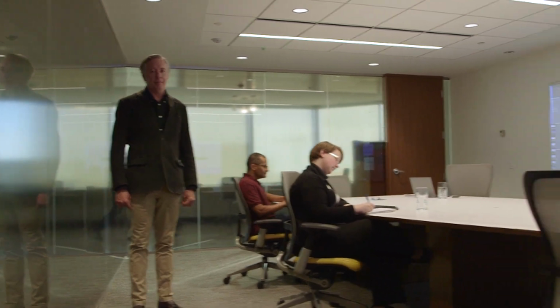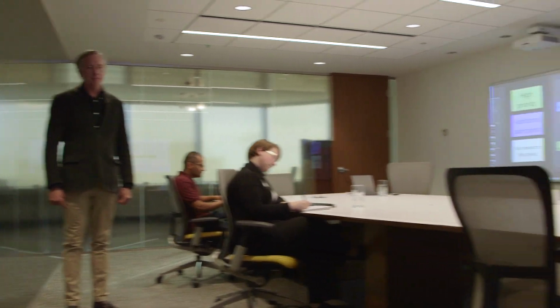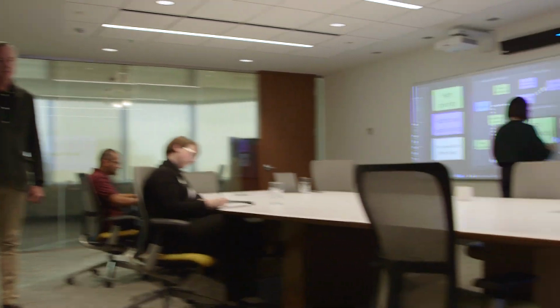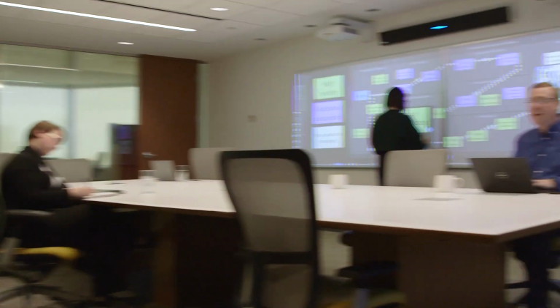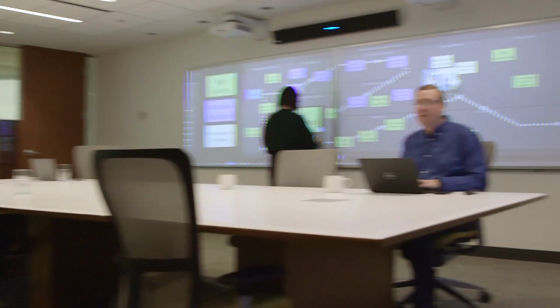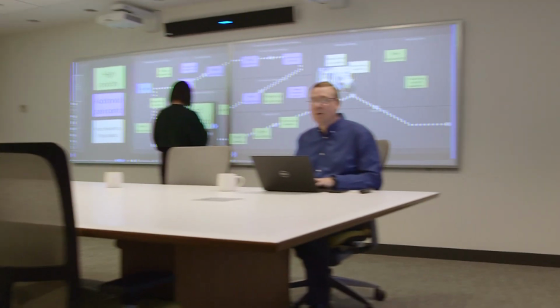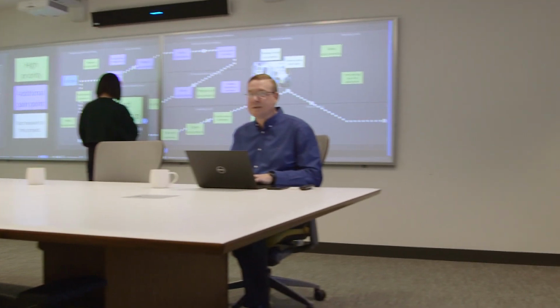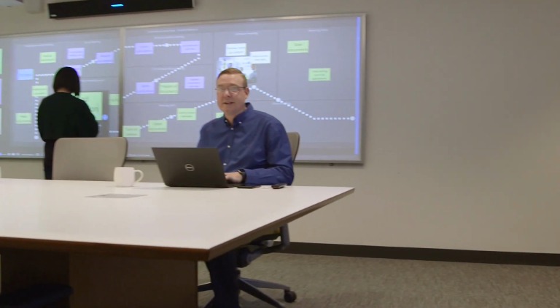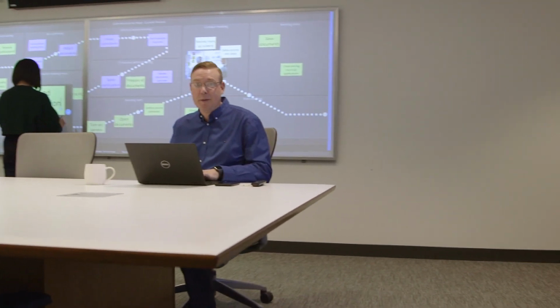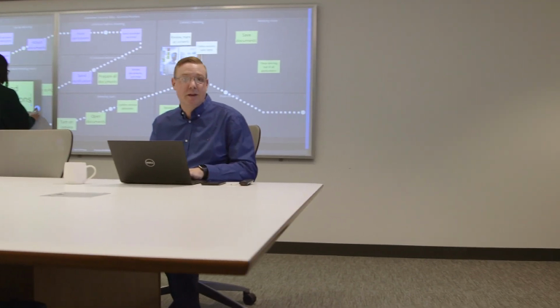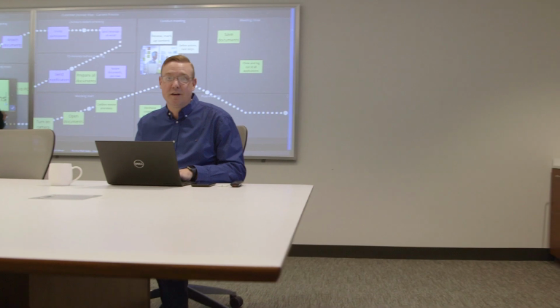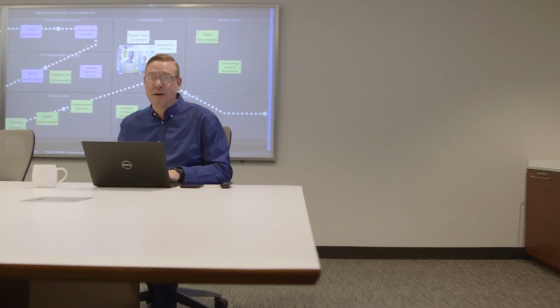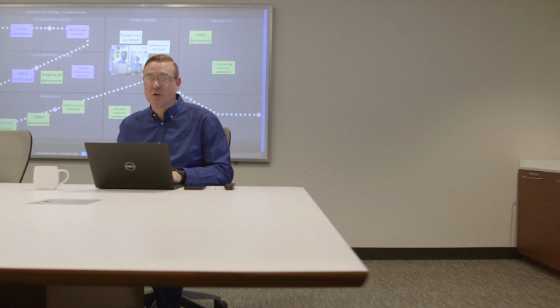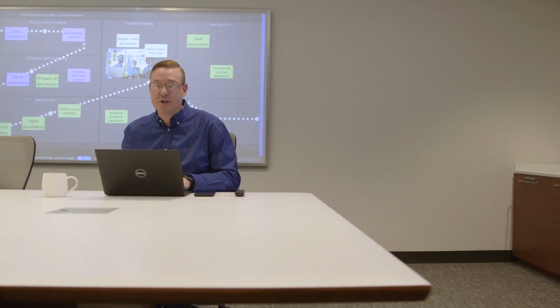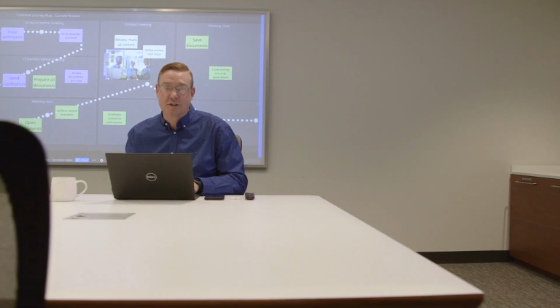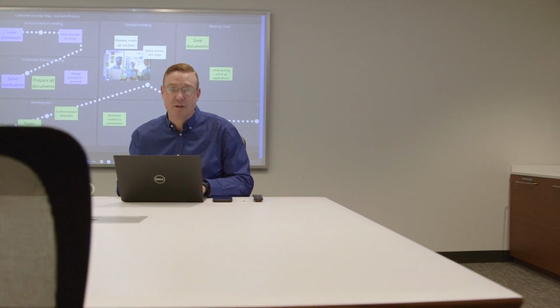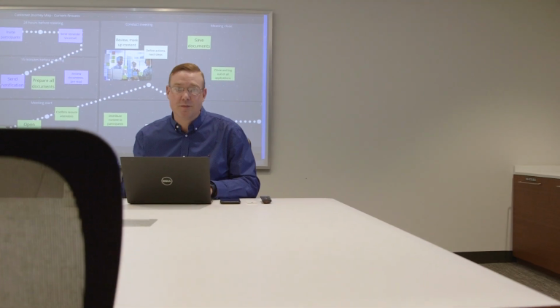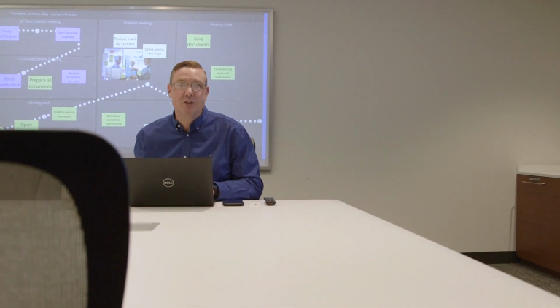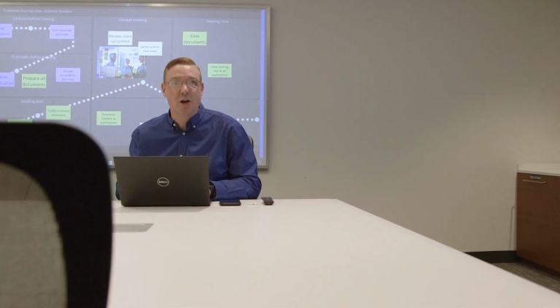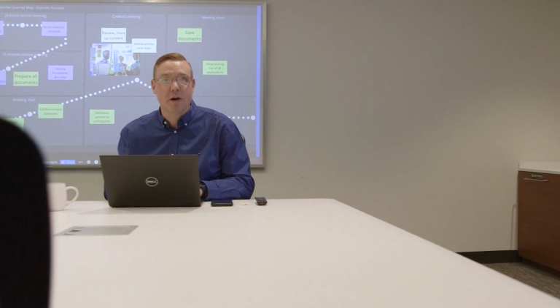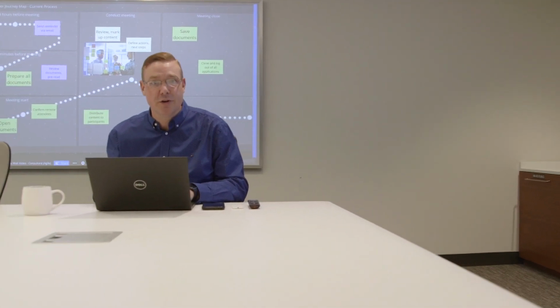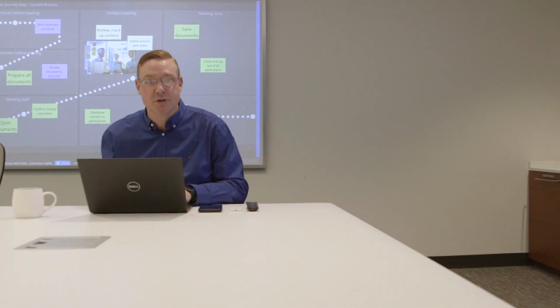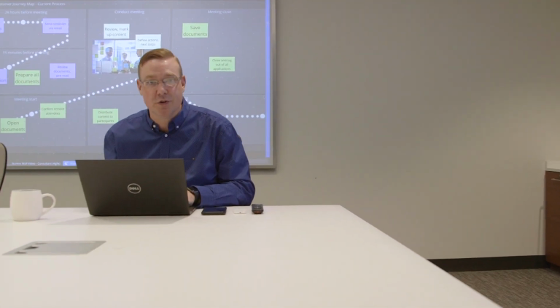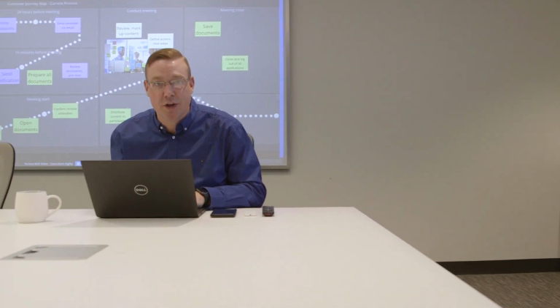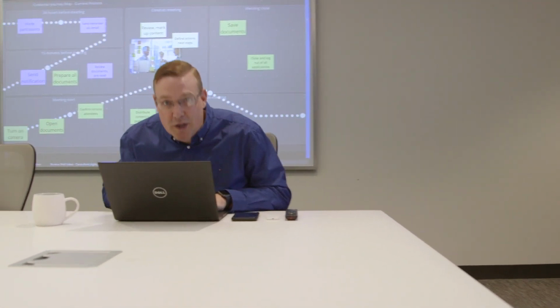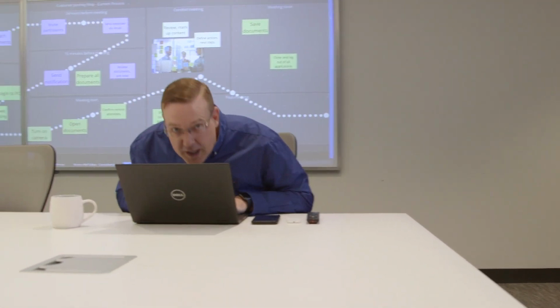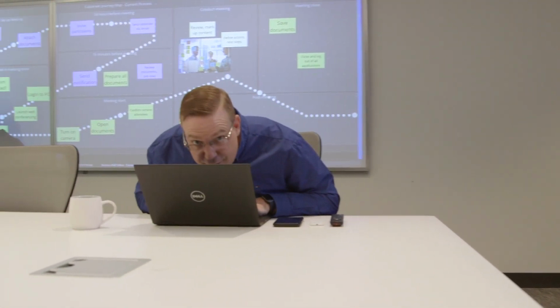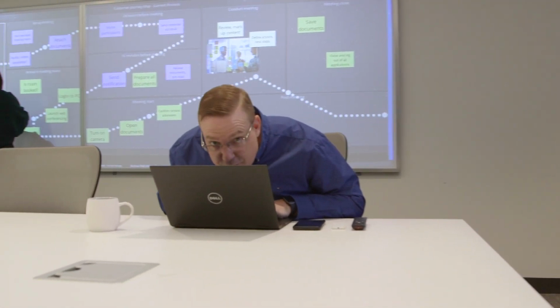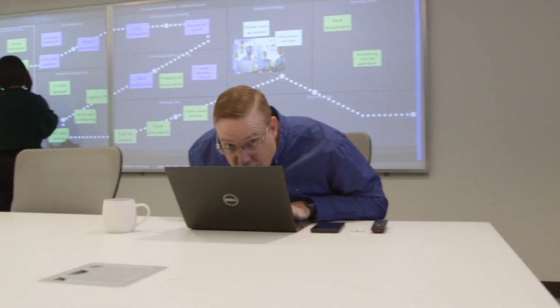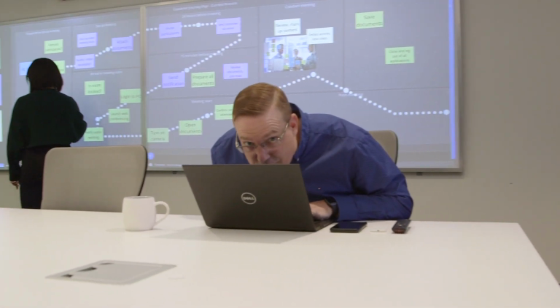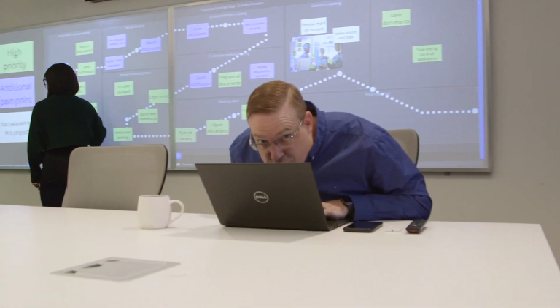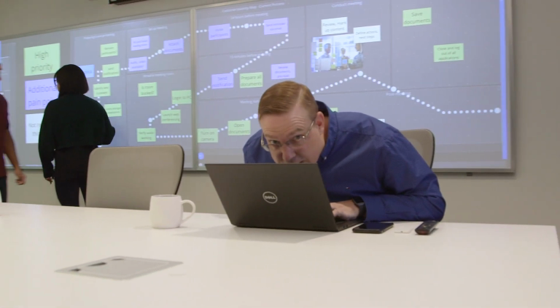Even common meeting room noises like typing can defeat a traditional system. The HDL300 ensures you can hear me even if I'm talking to my screen.